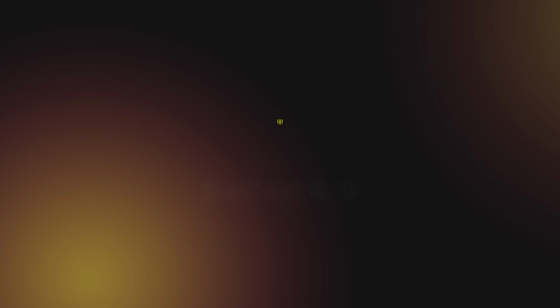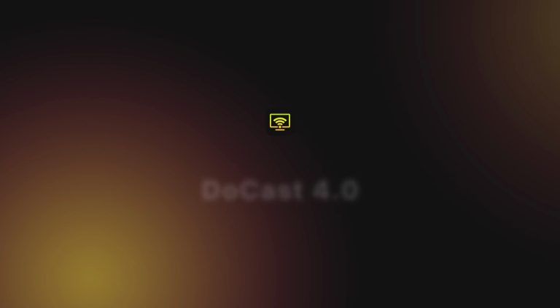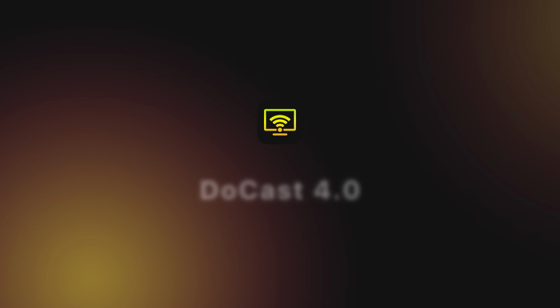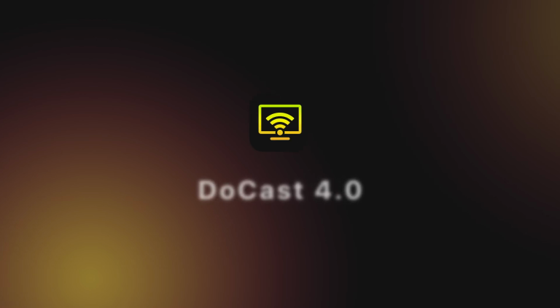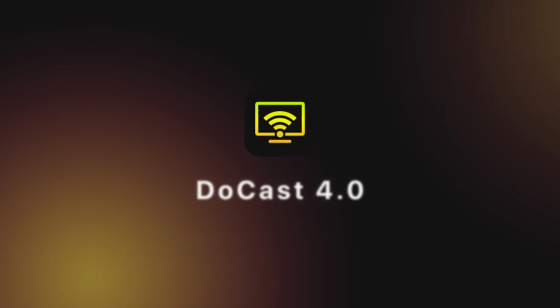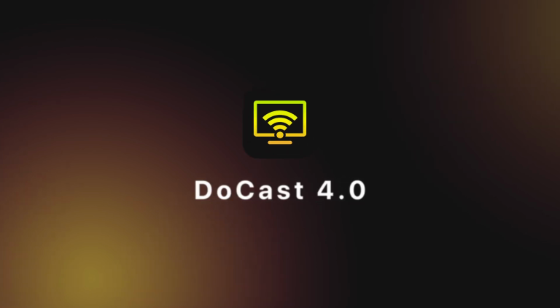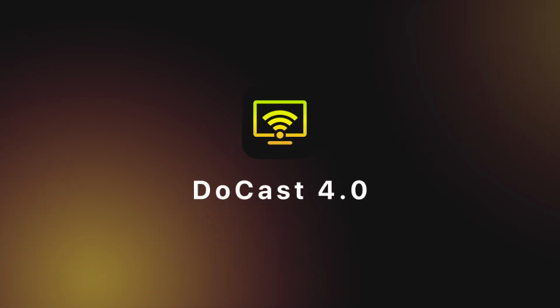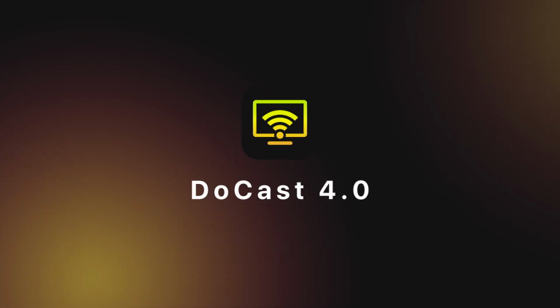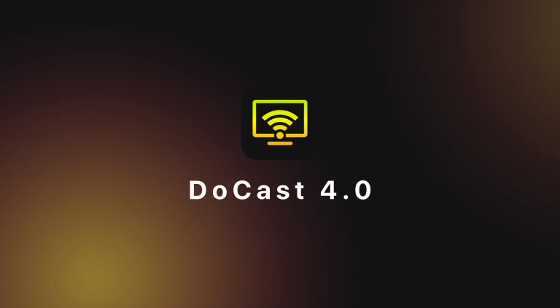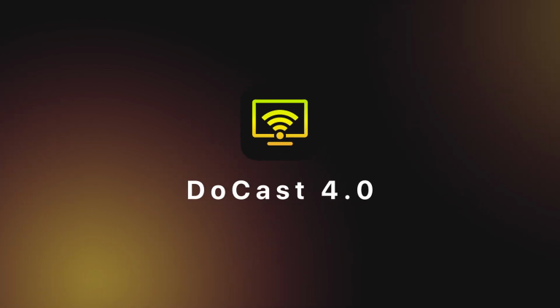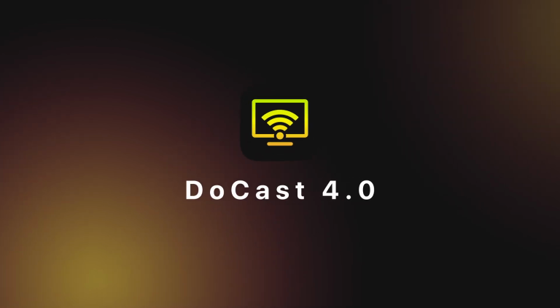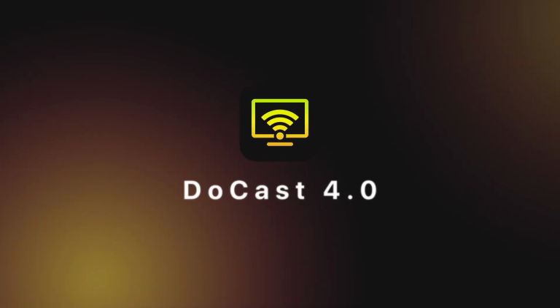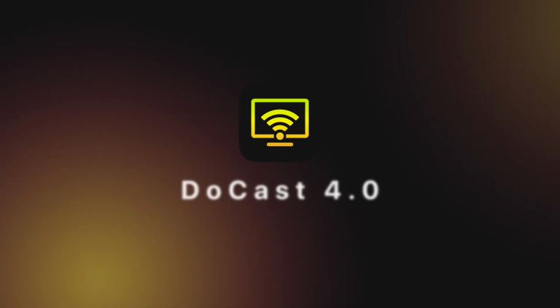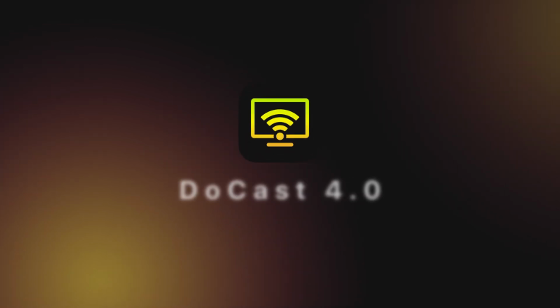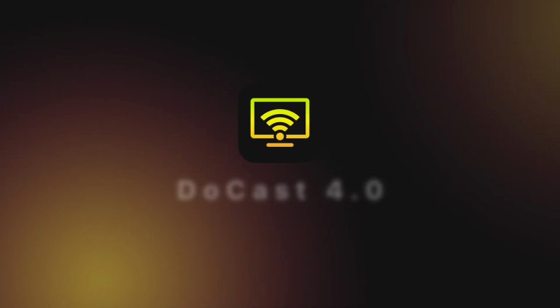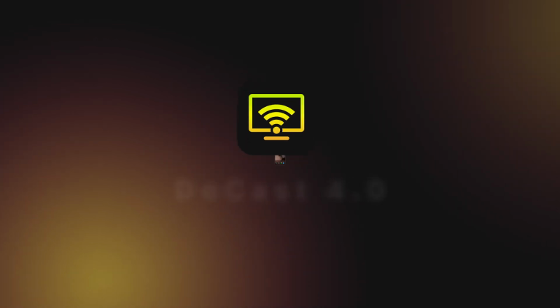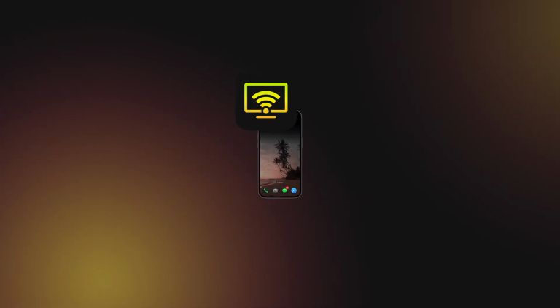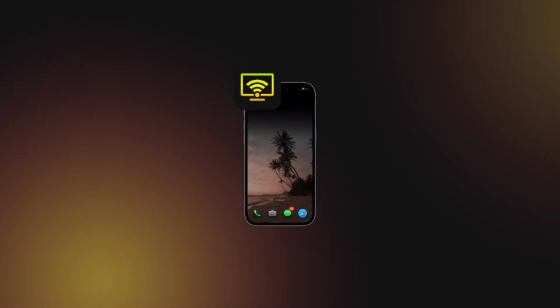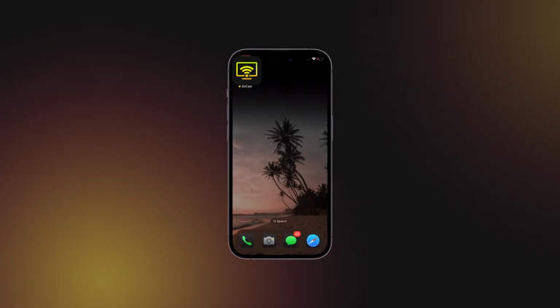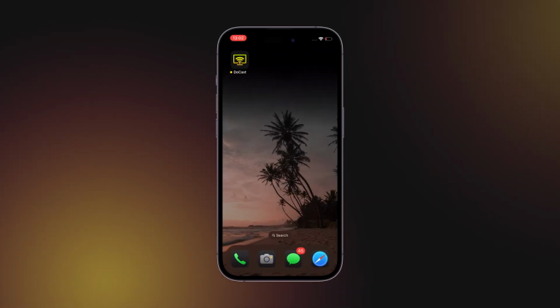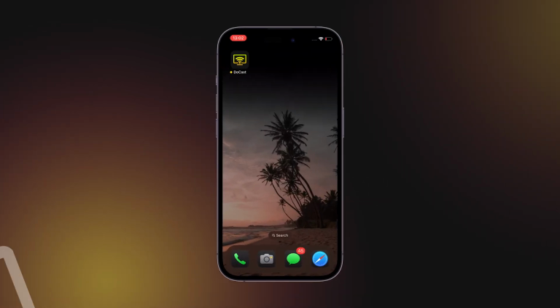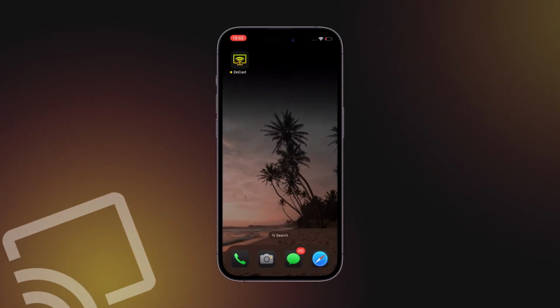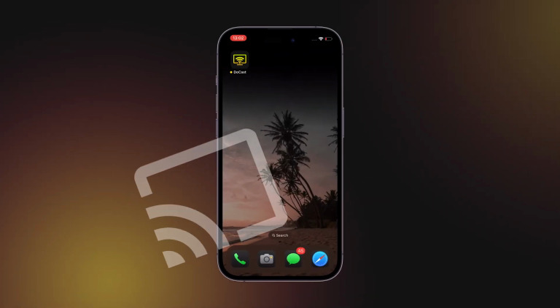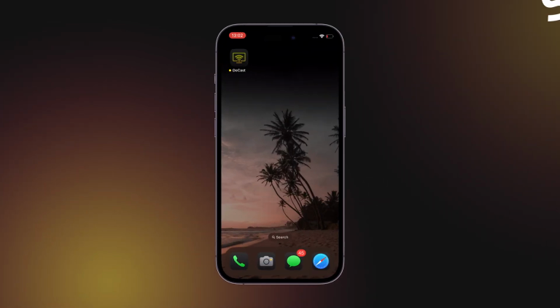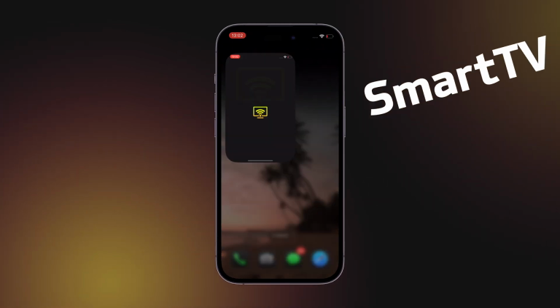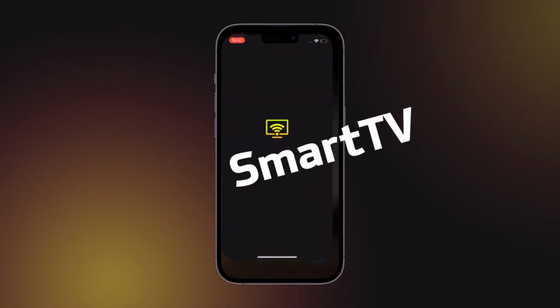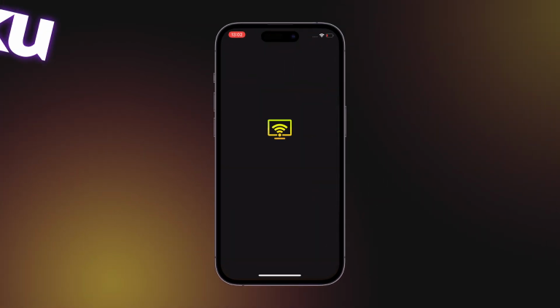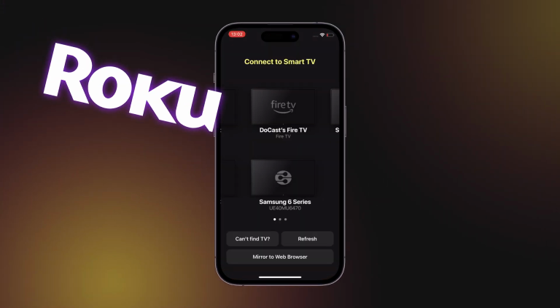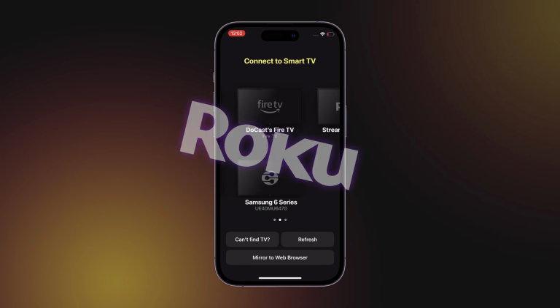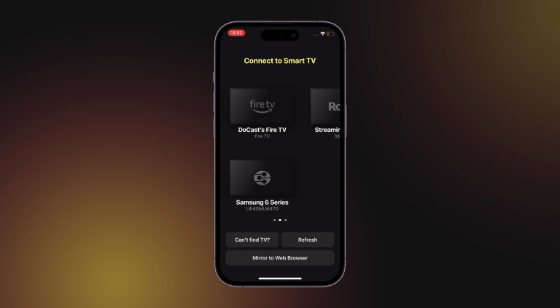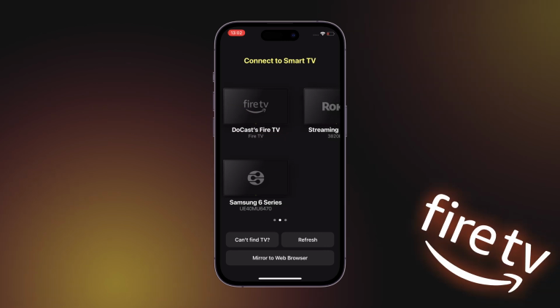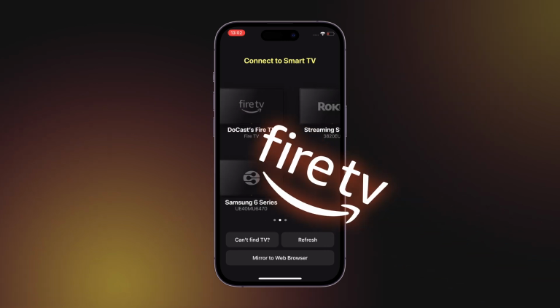We introduced Doocast version 4.0. This is the biggest update ever of the best app for screen mirroring iPhone to TV.